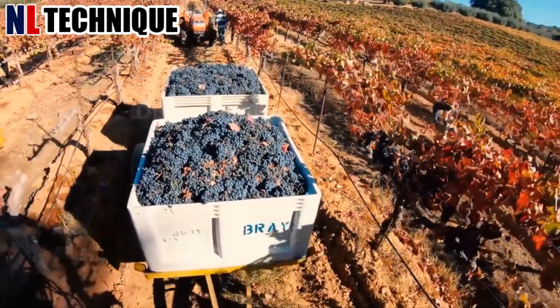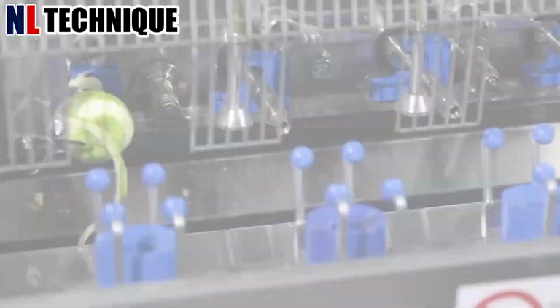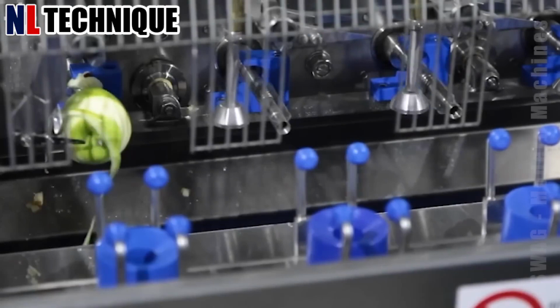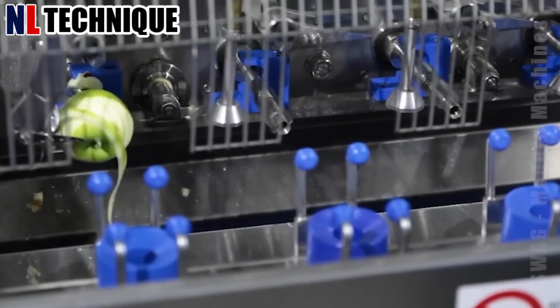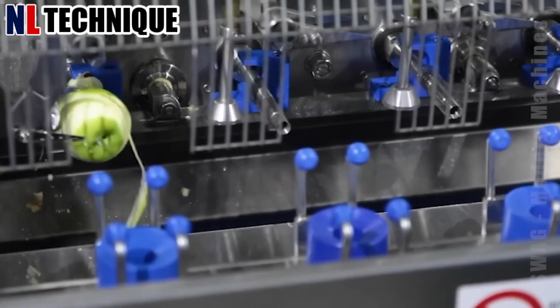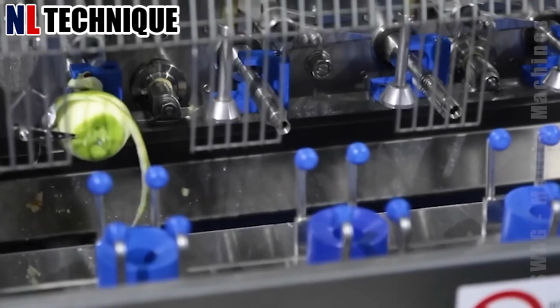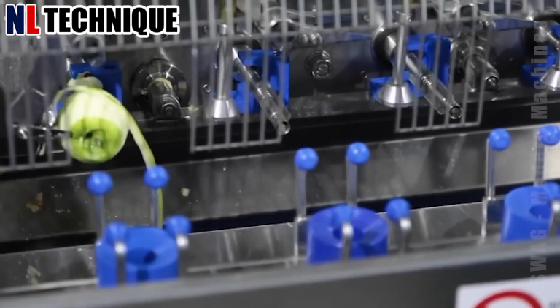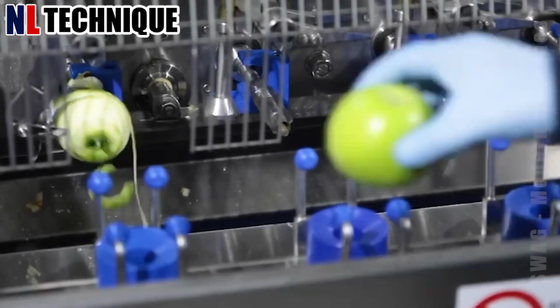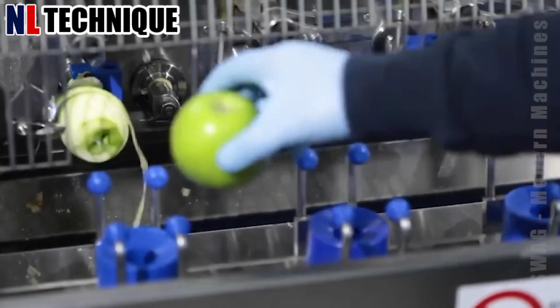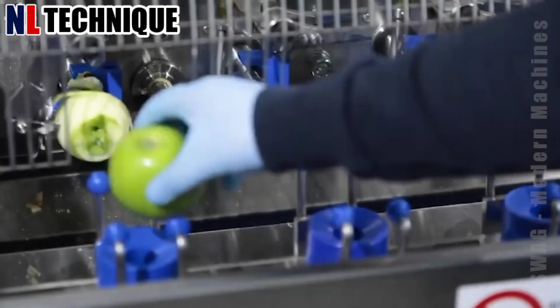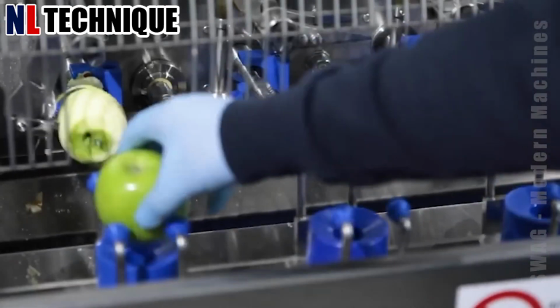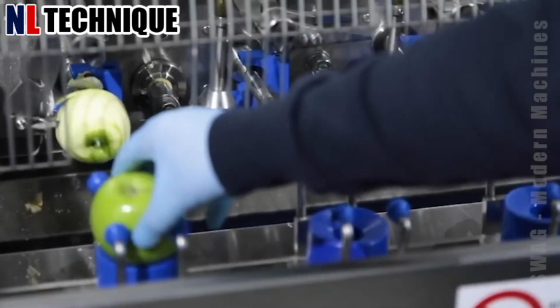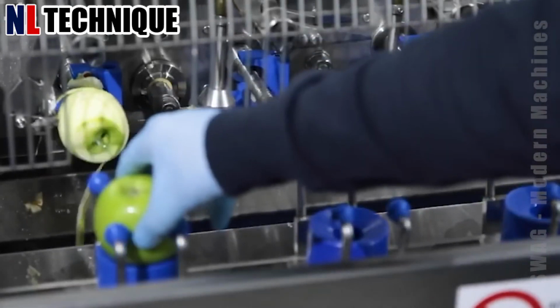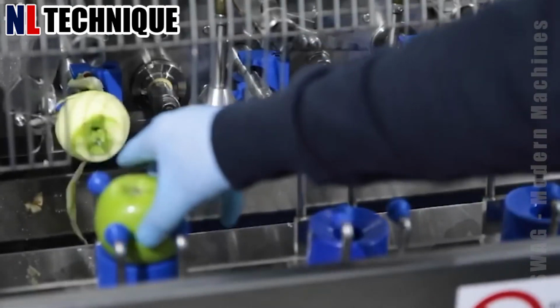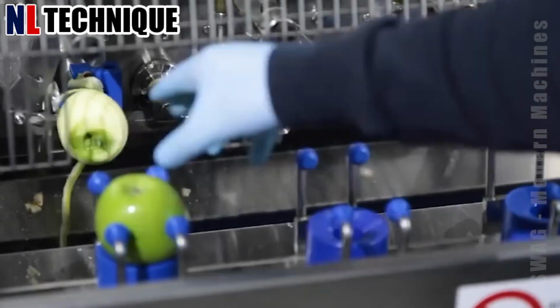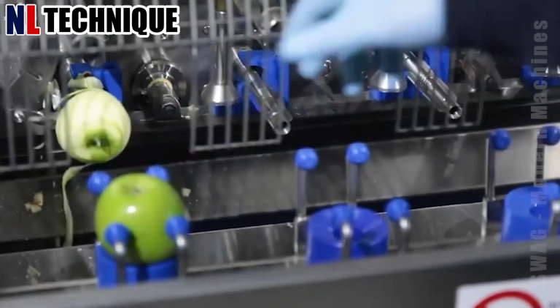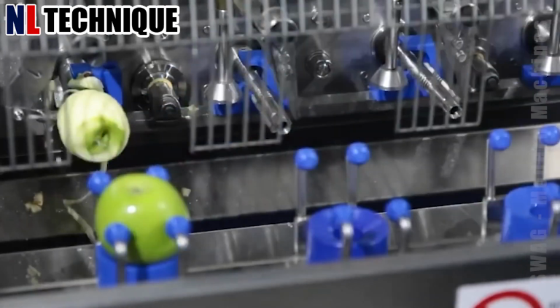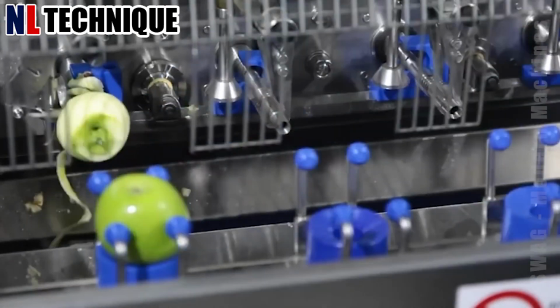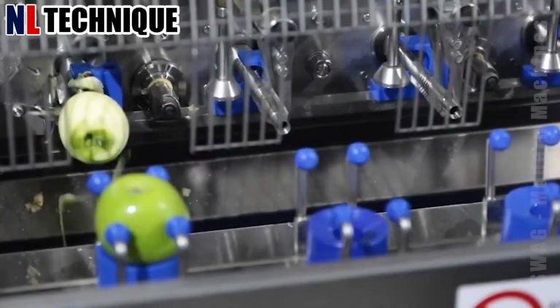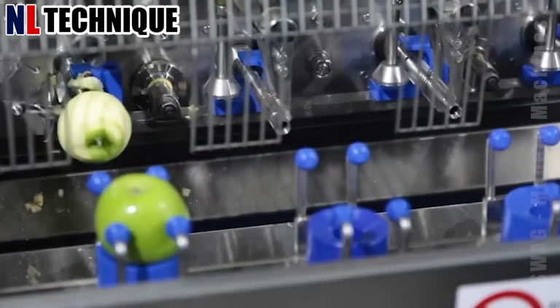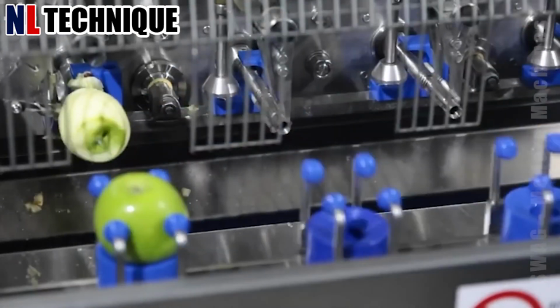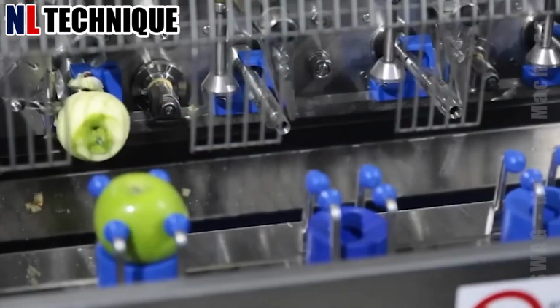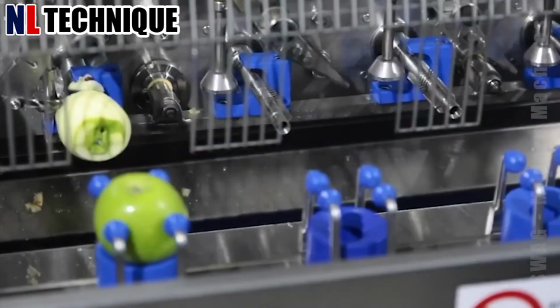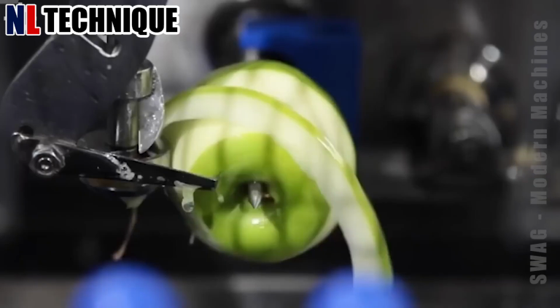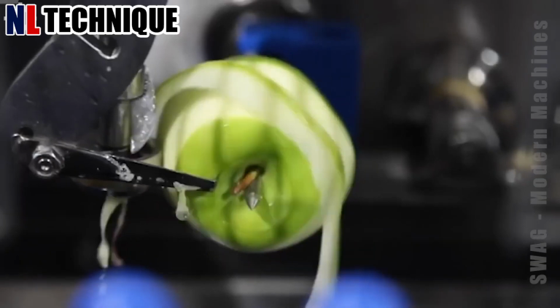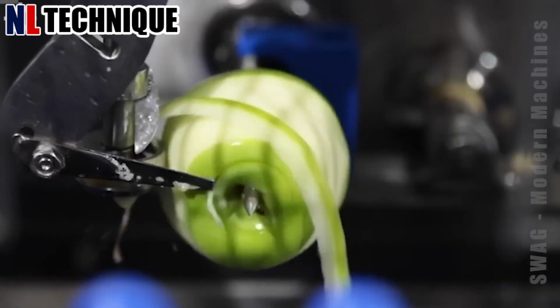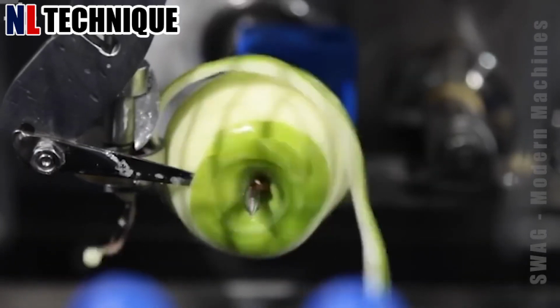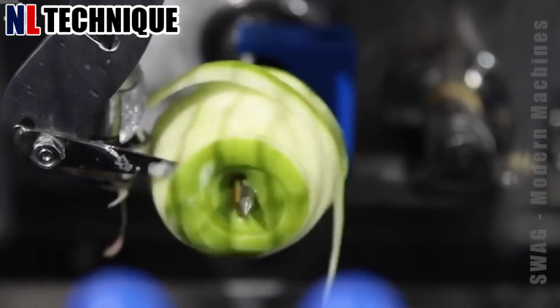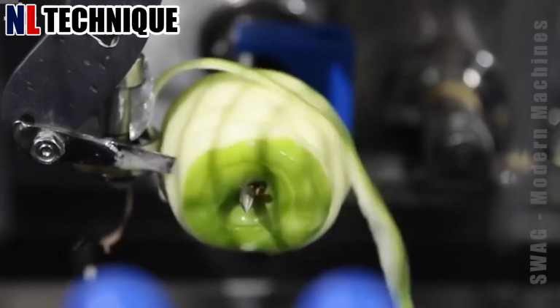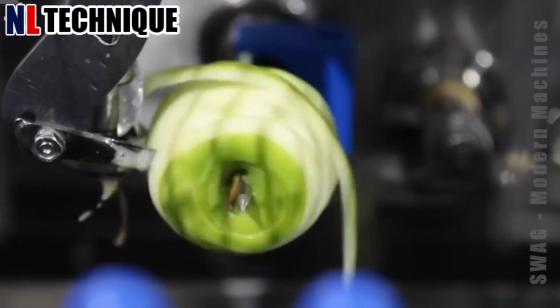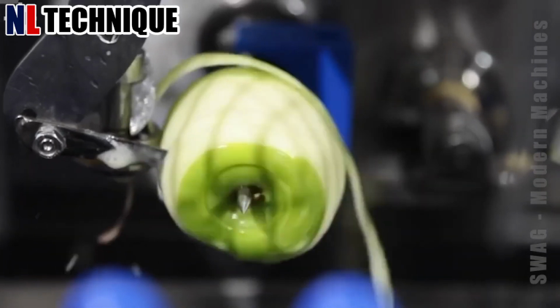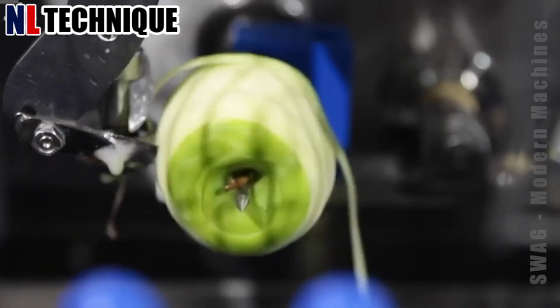The great machine used to peel, core, and cut apple is extremely convenient.